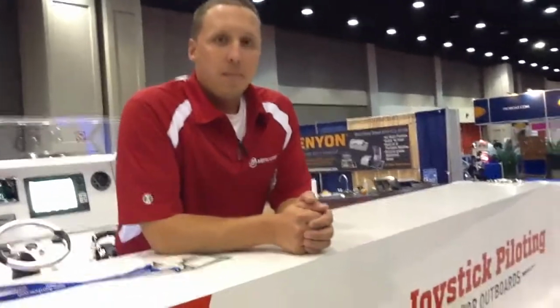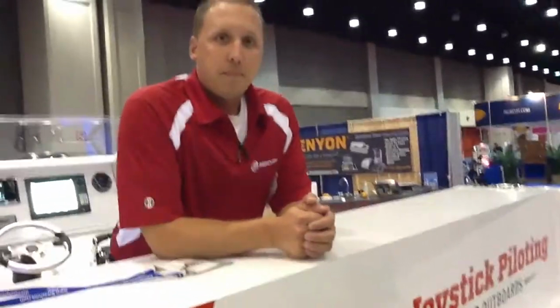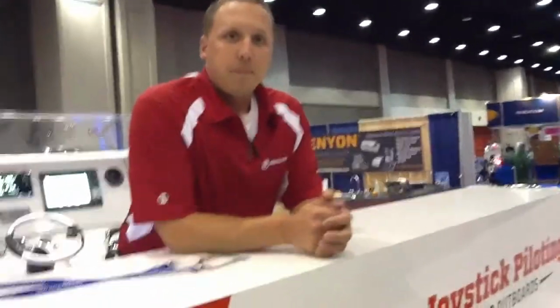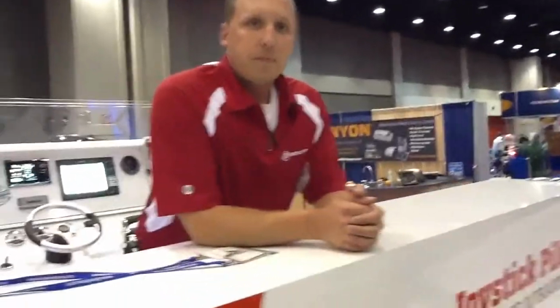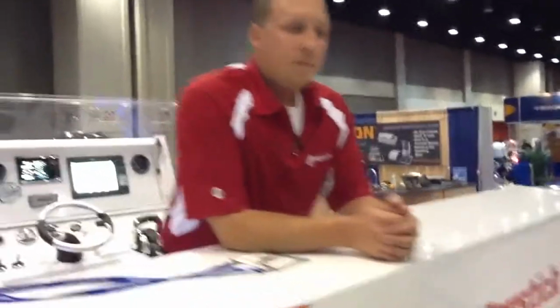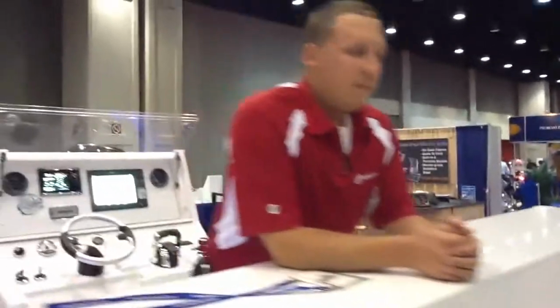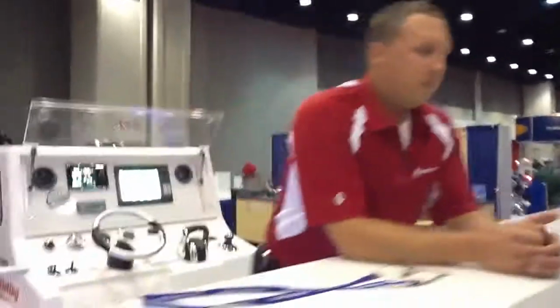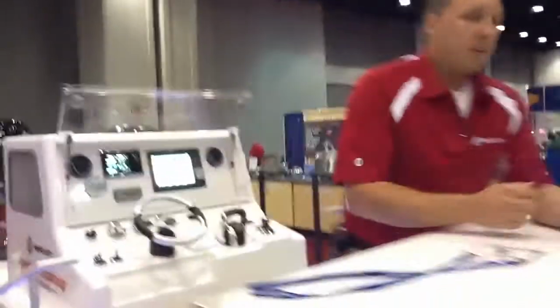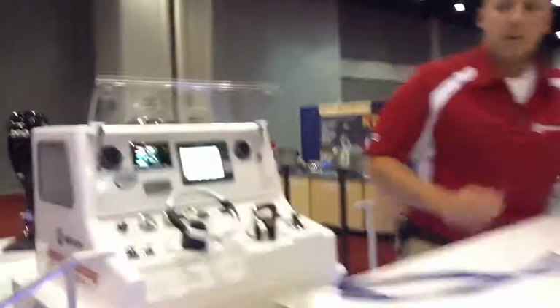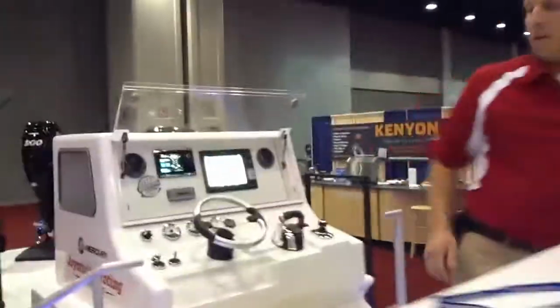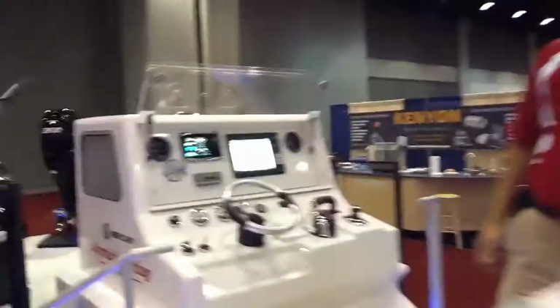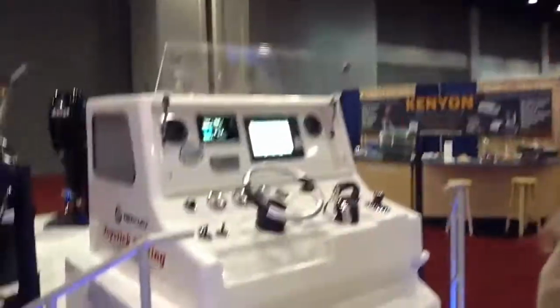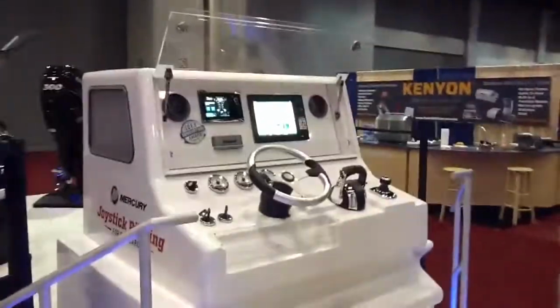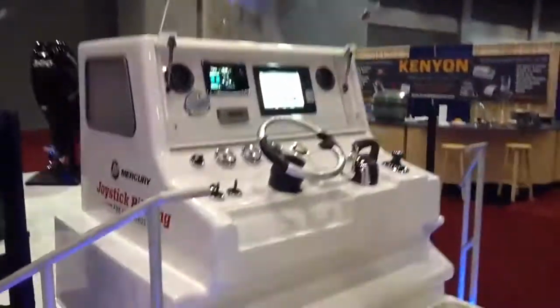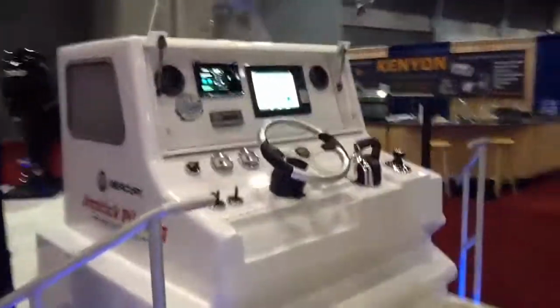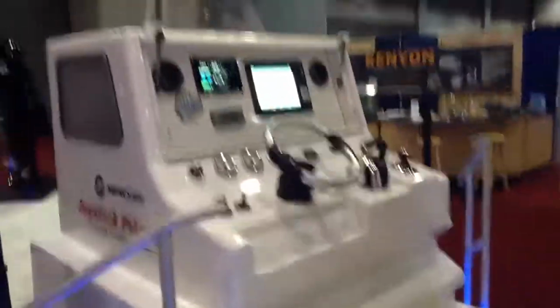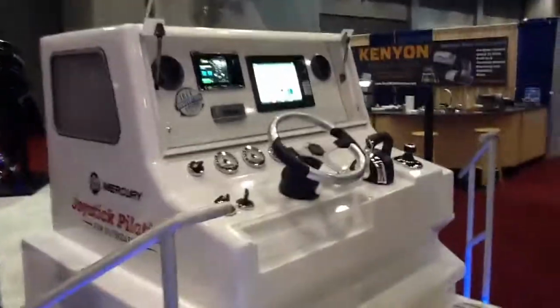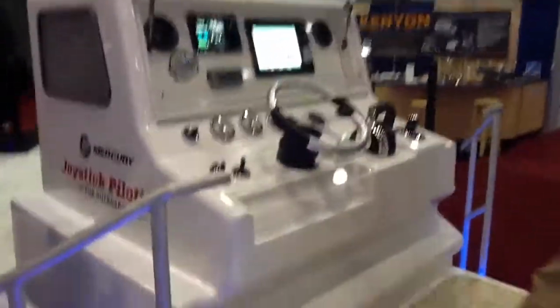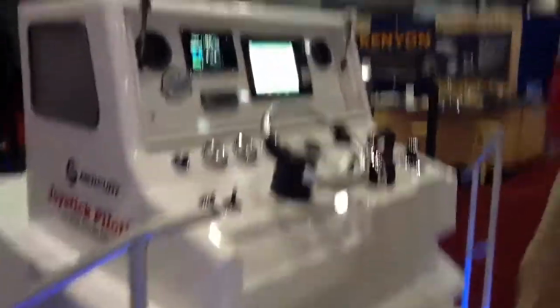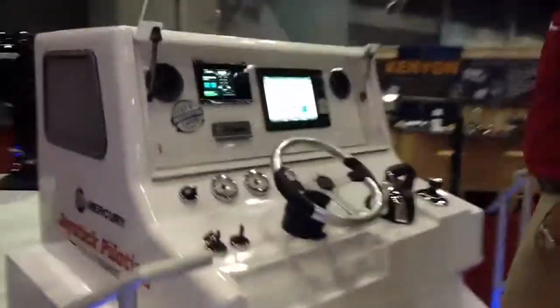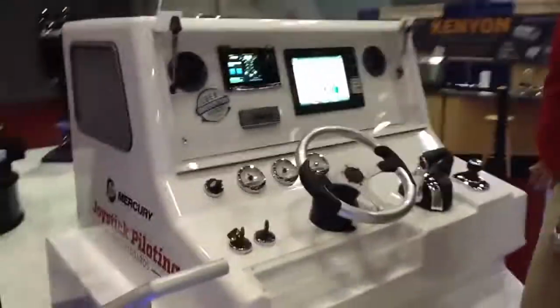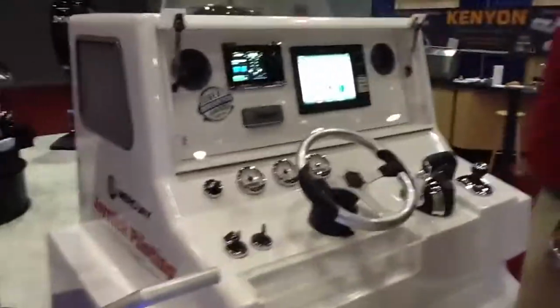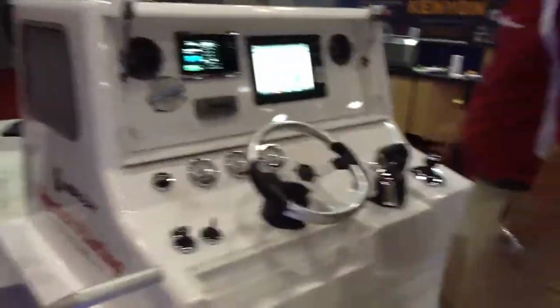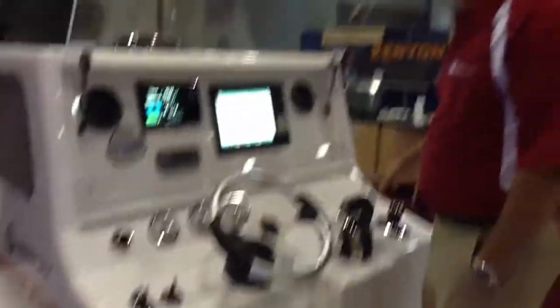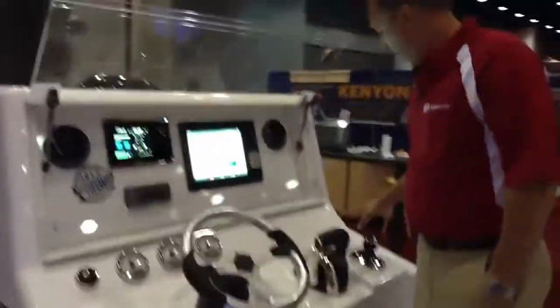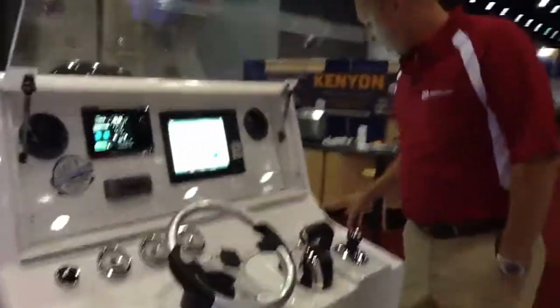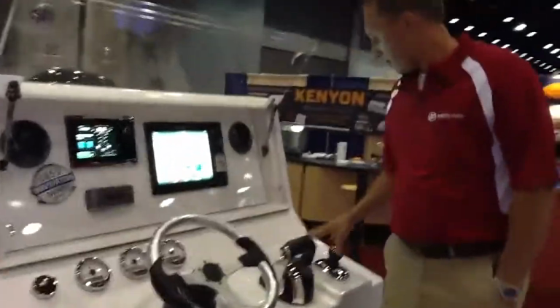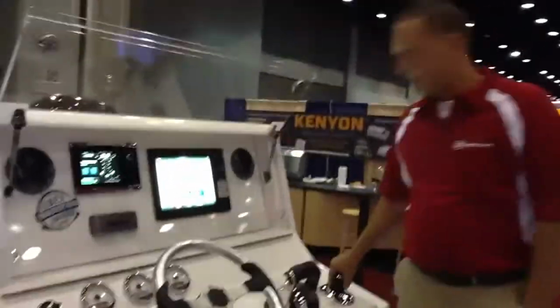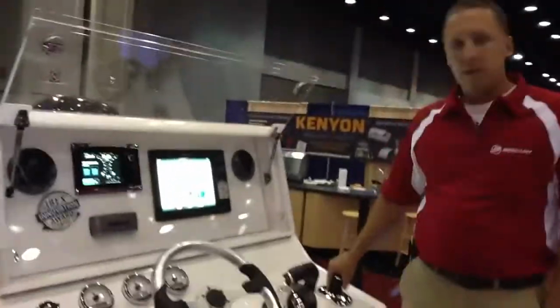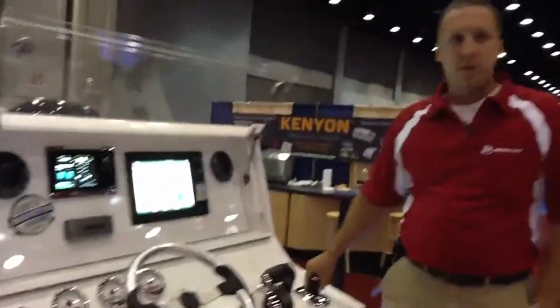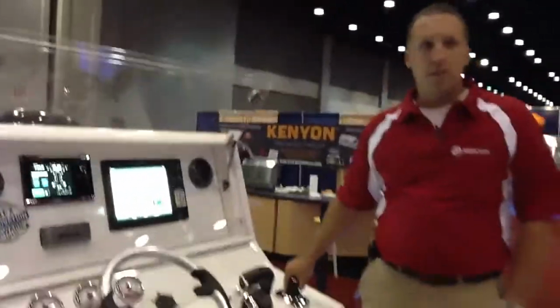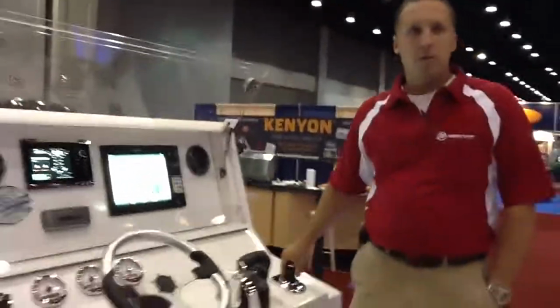Well, show me how it works. Up at the helm, you've got the joystick control.